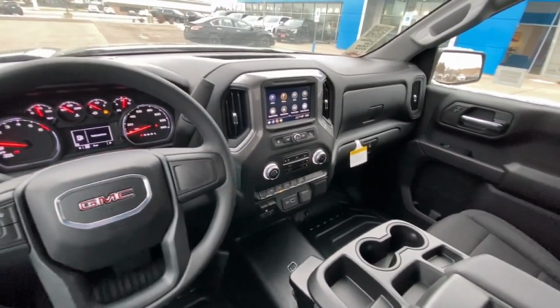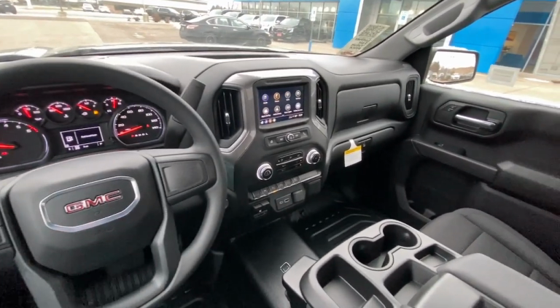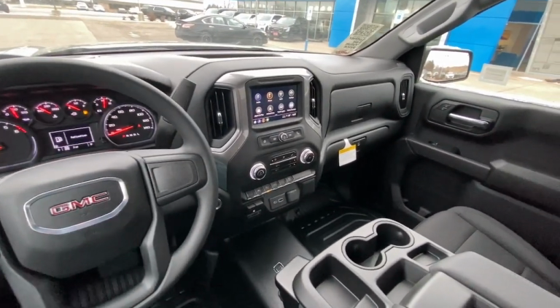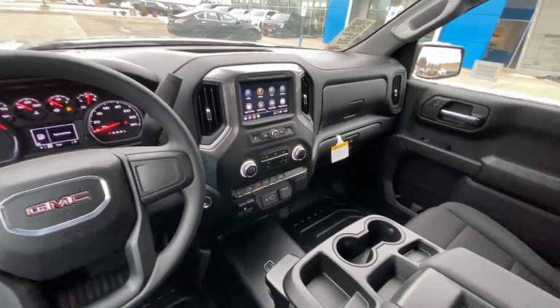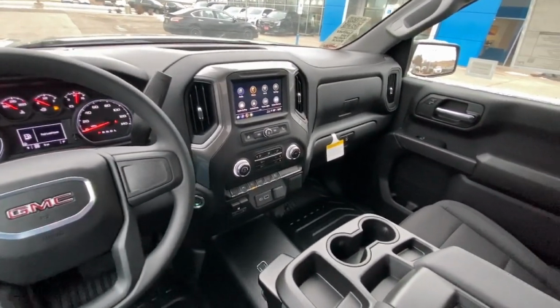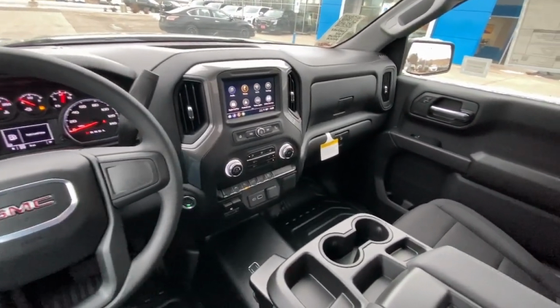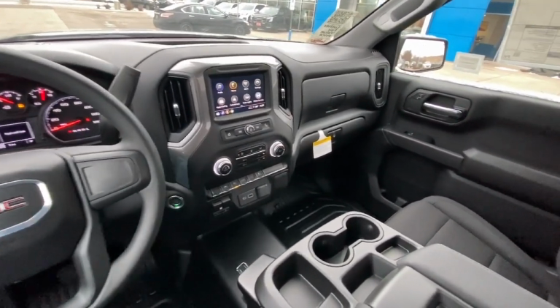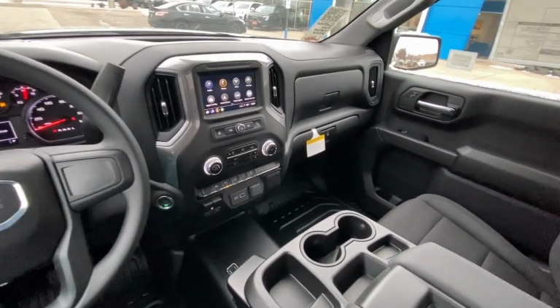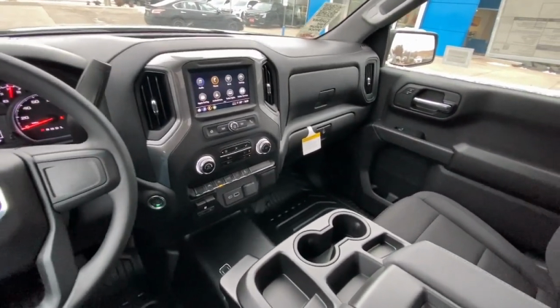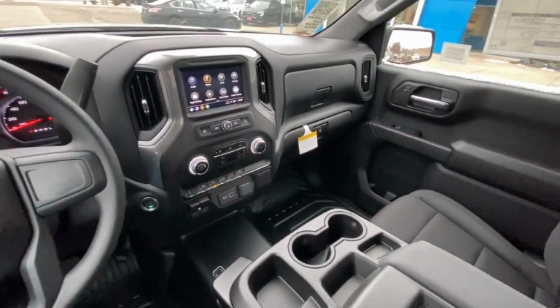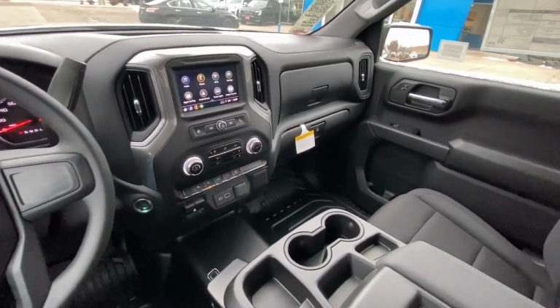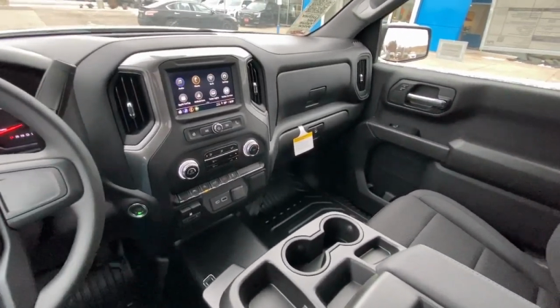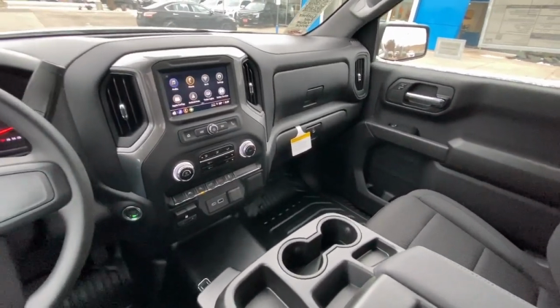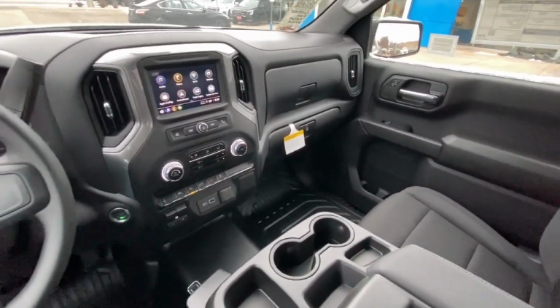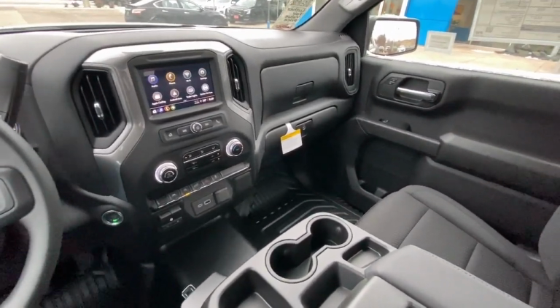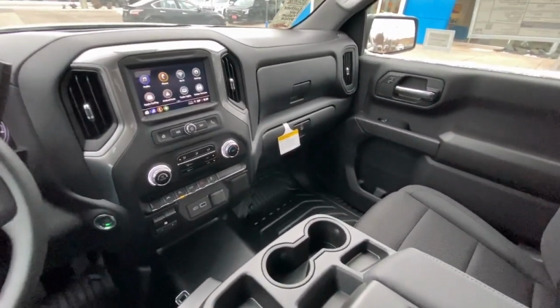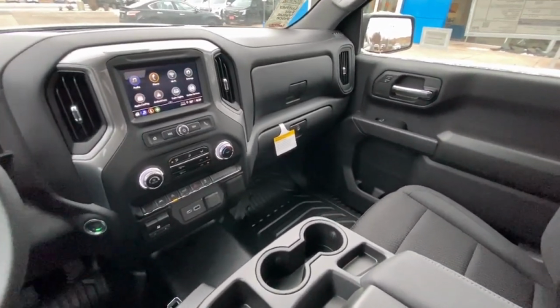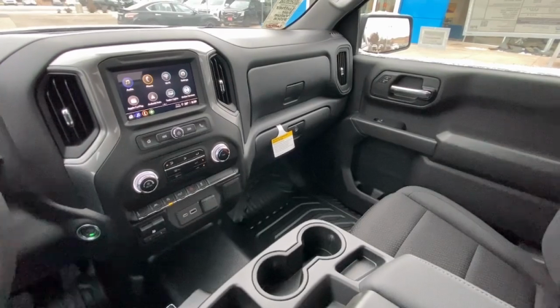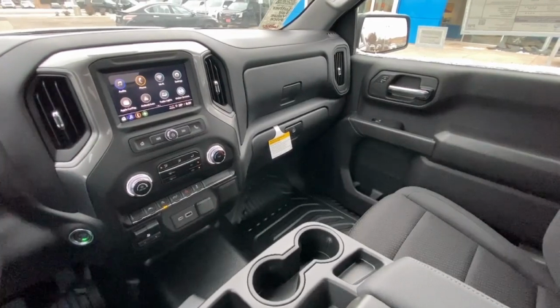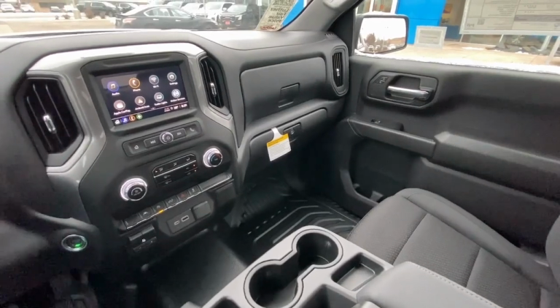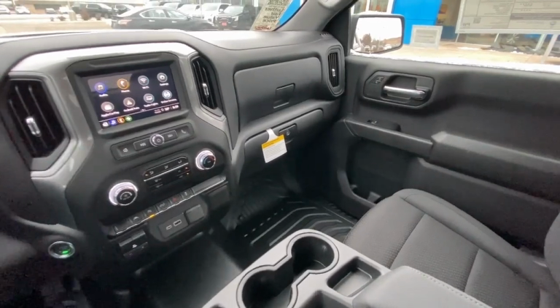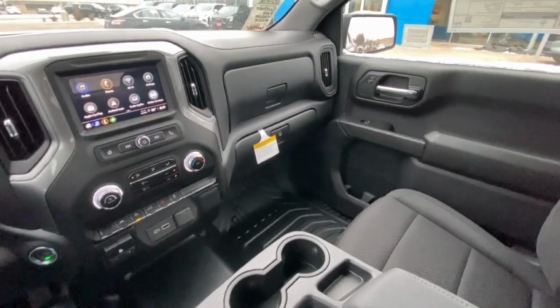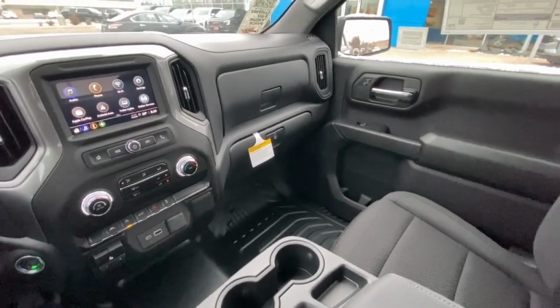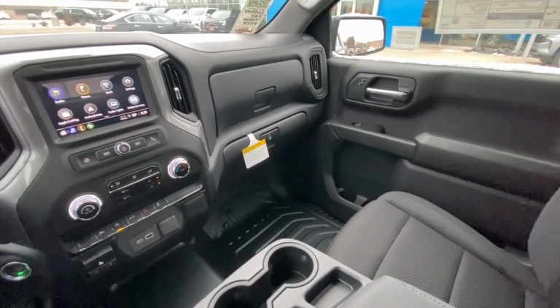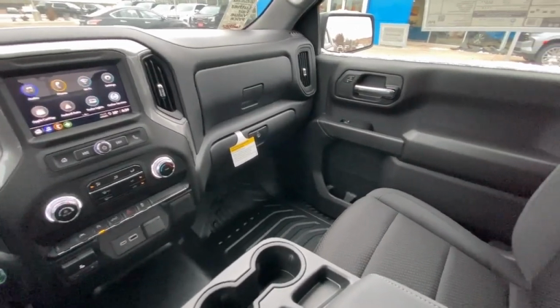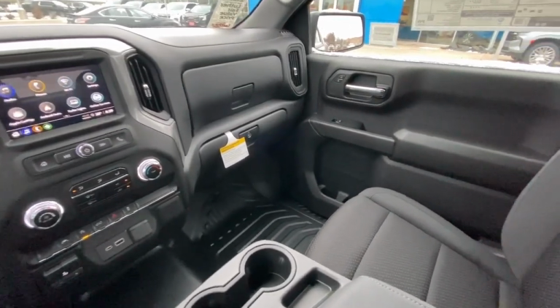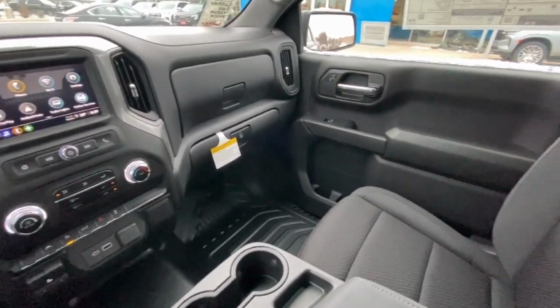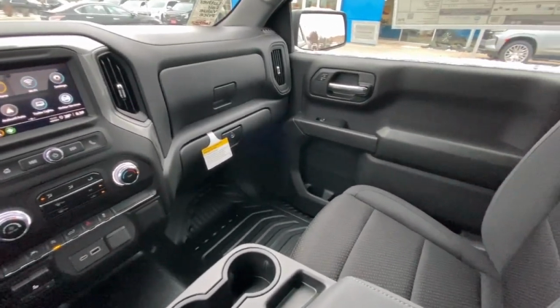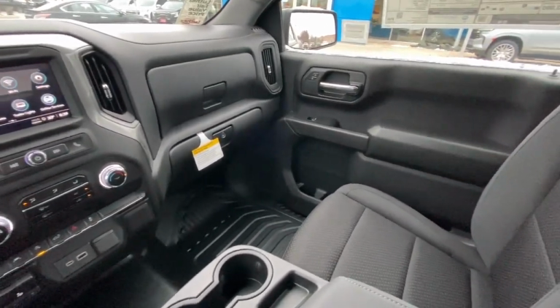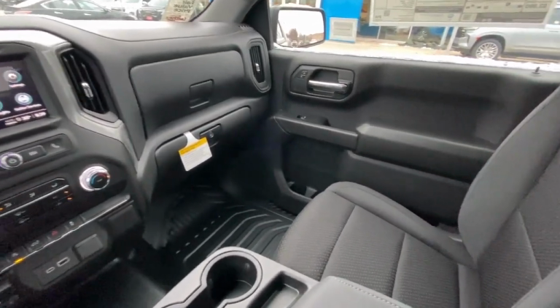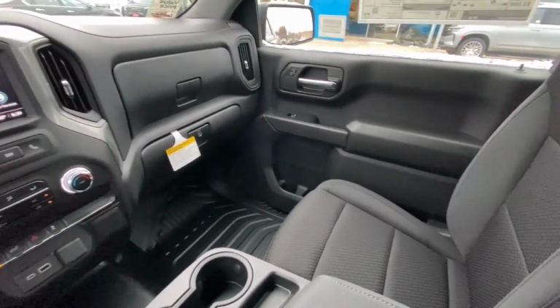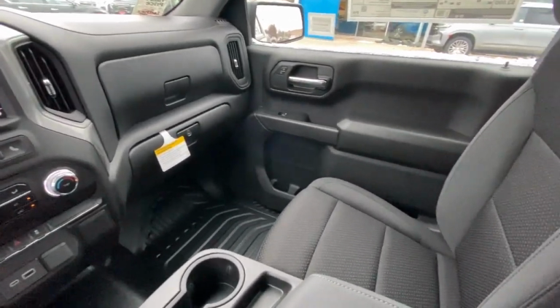Keyless start, lane-keeping assist, heated mirrors, trailer hitch, Wi-Fi hotspot.